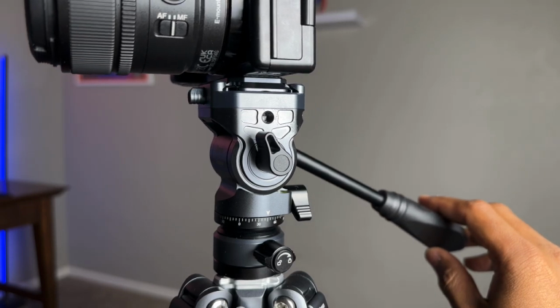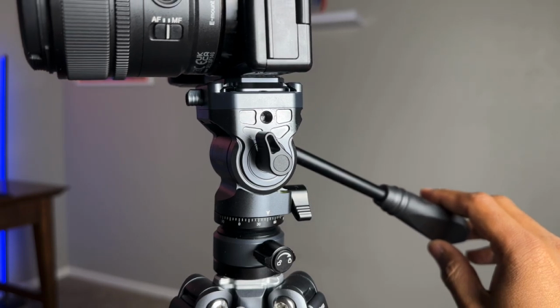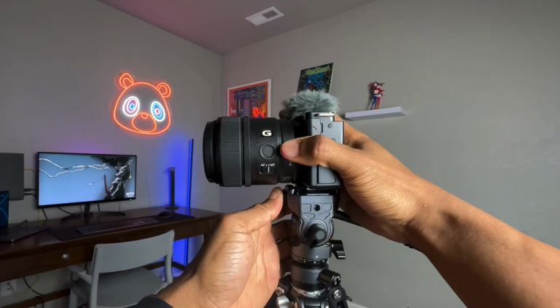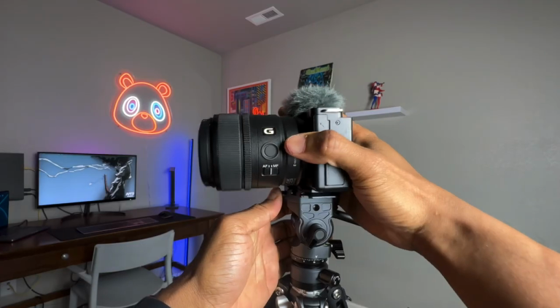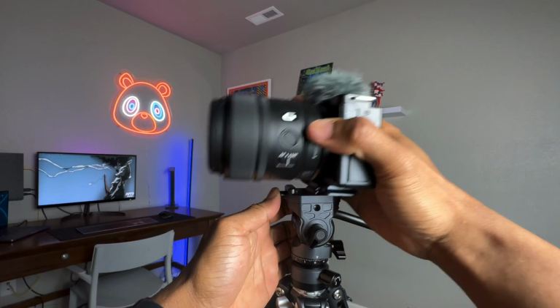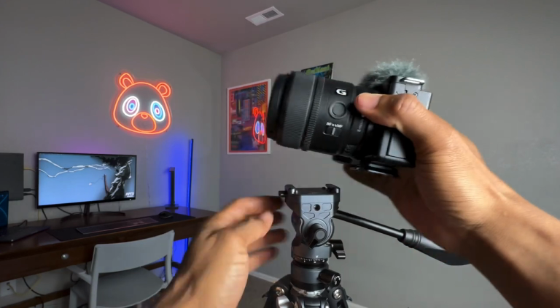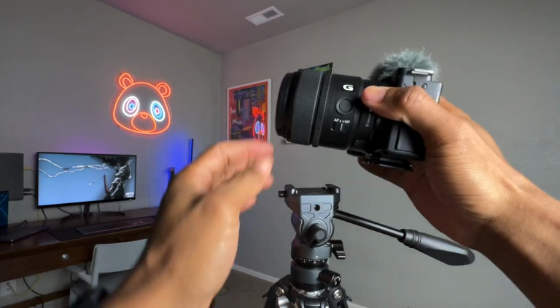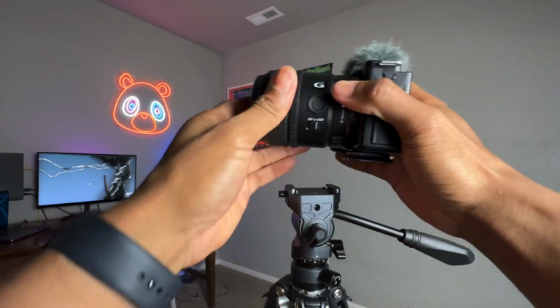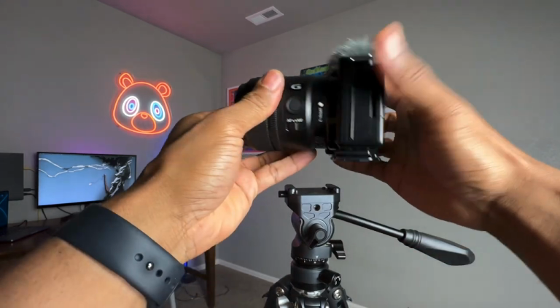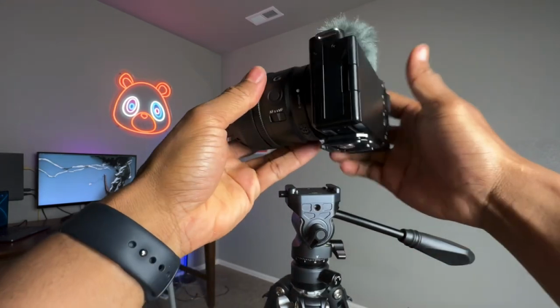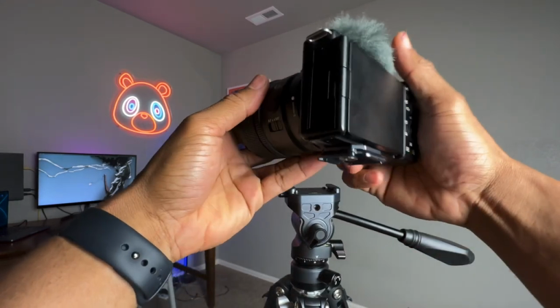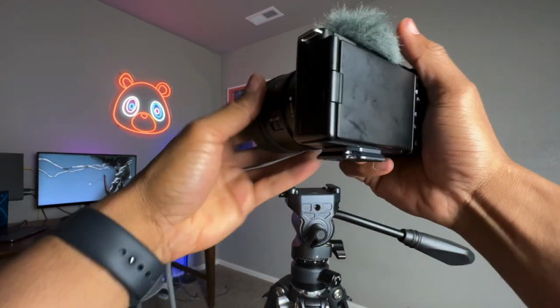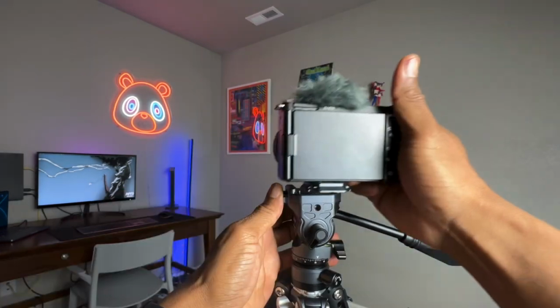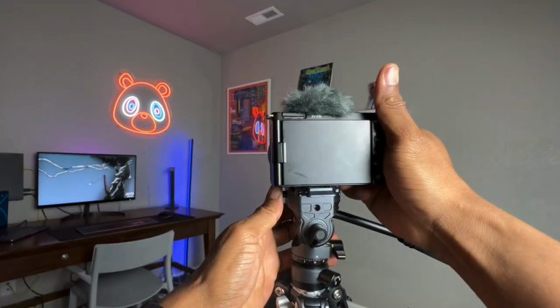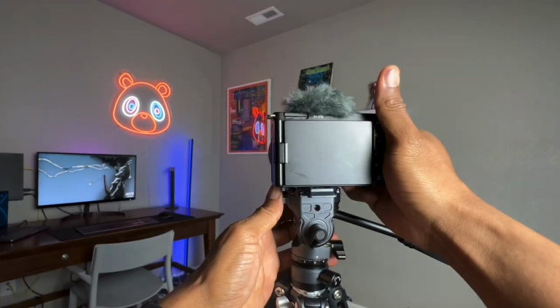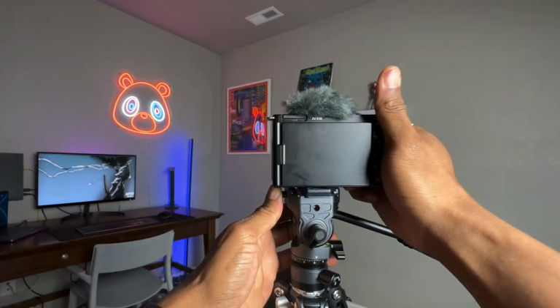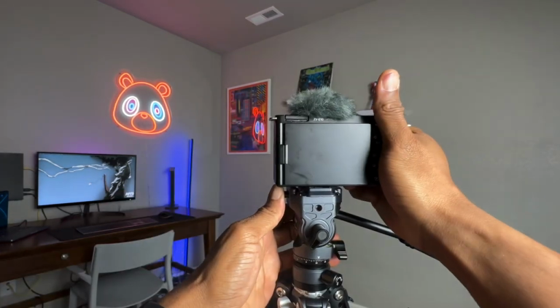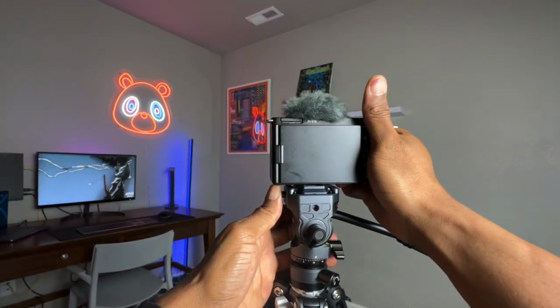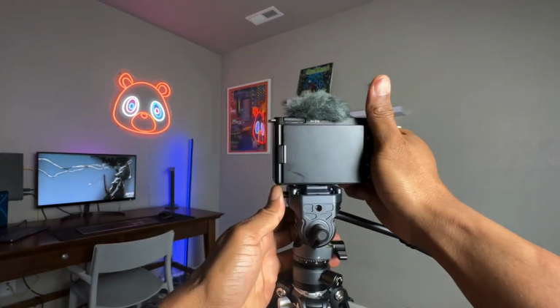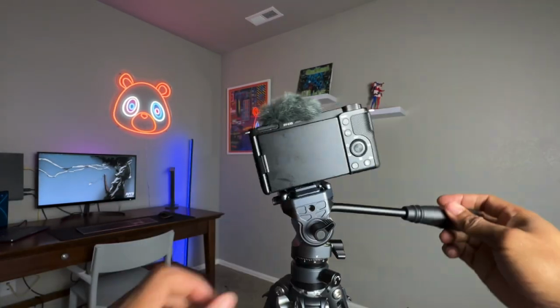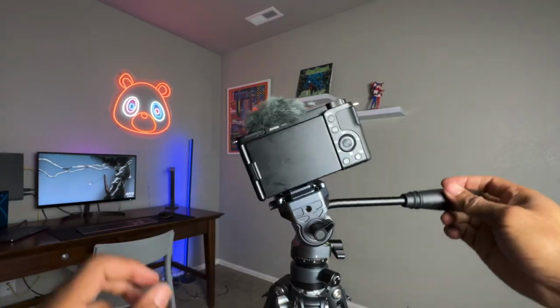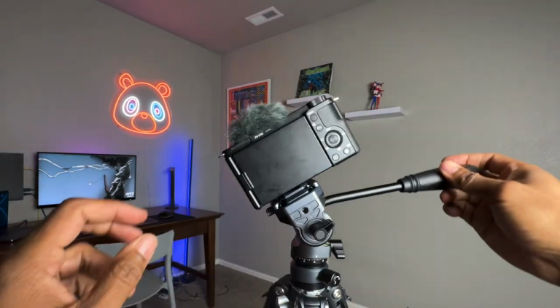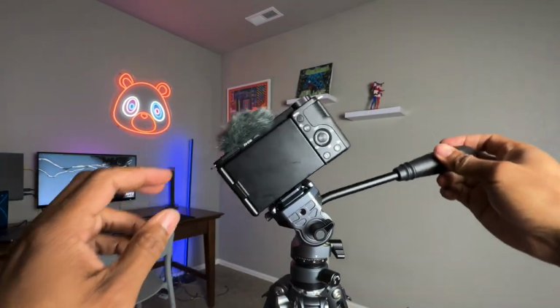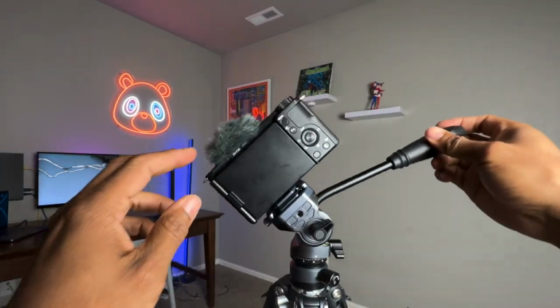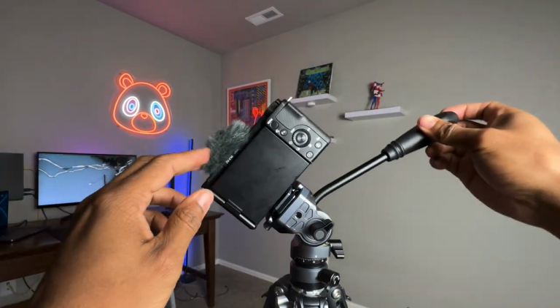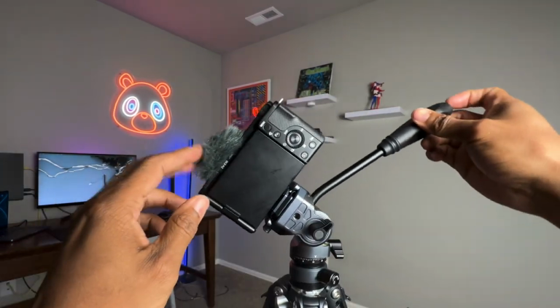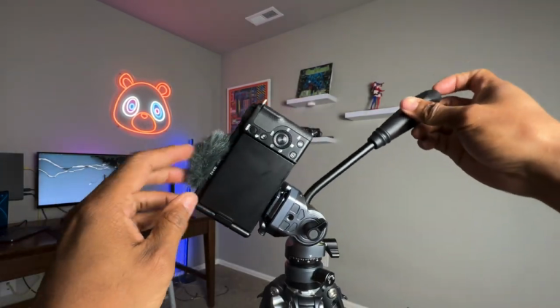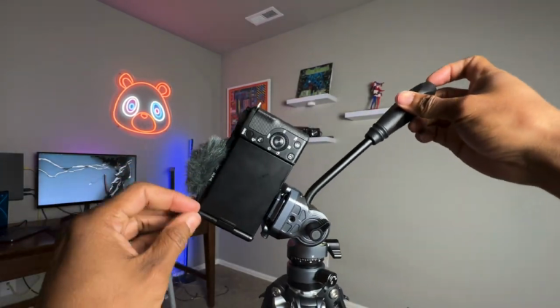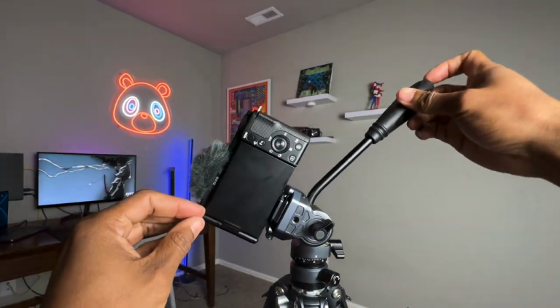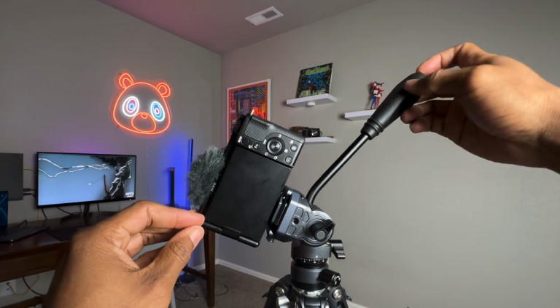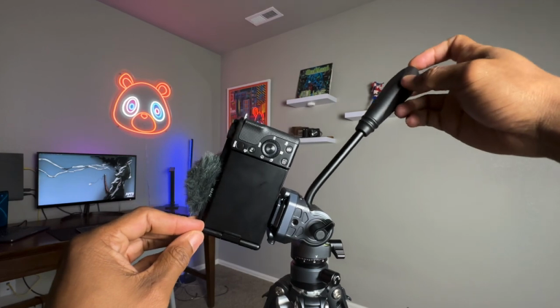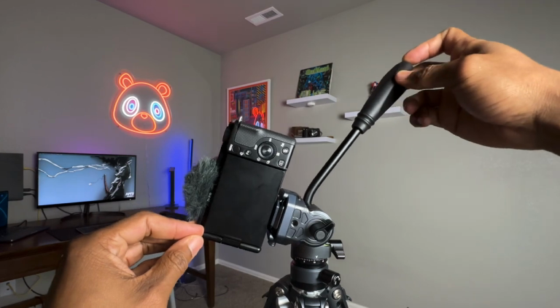To shoot or record vertically, switch the direction of the camera on the tripod and tilt the ball head all the way to 90 degrees.